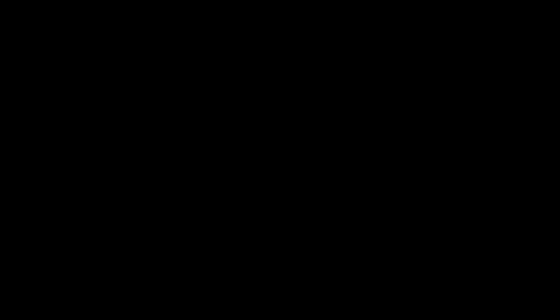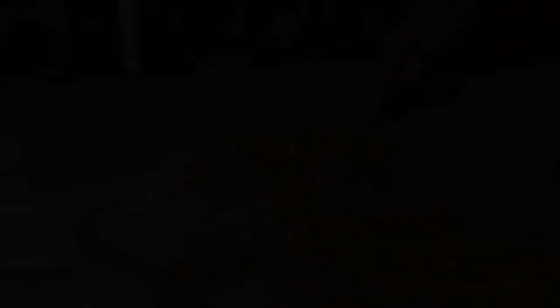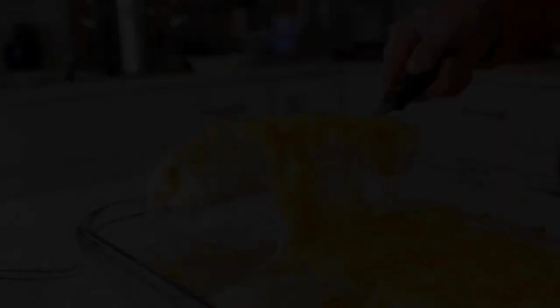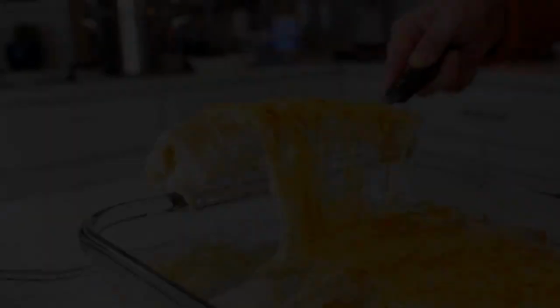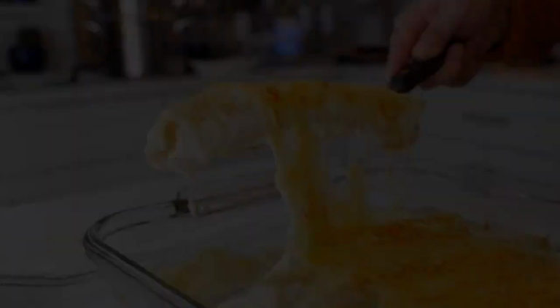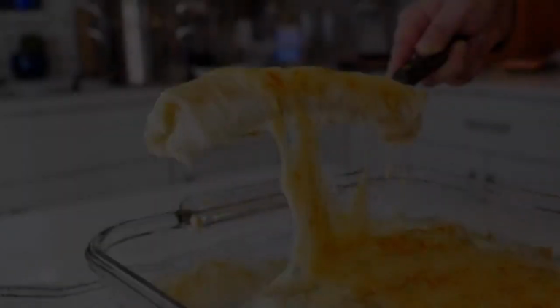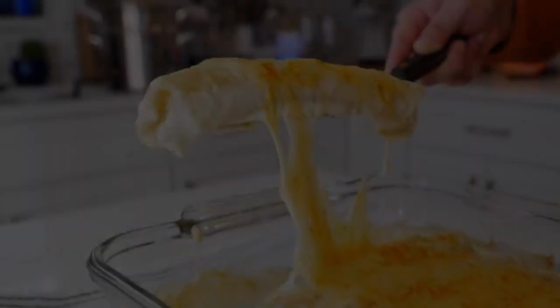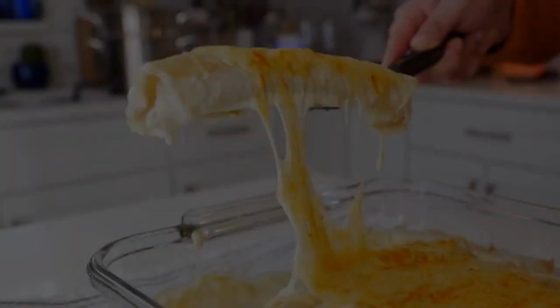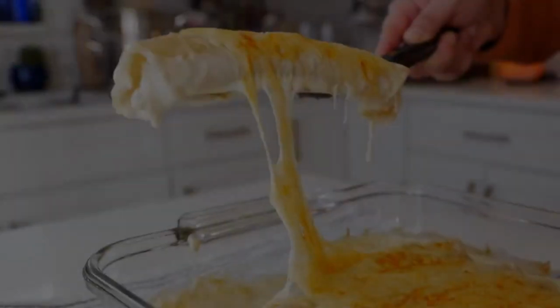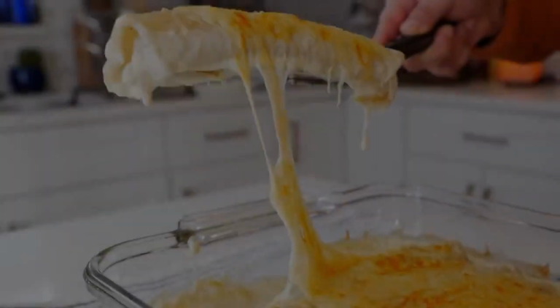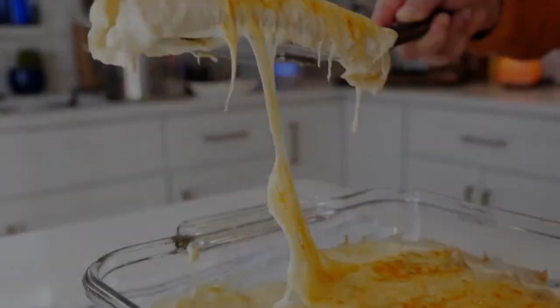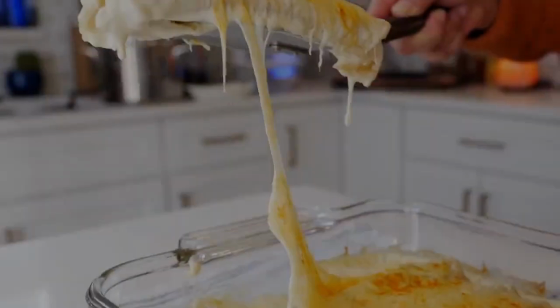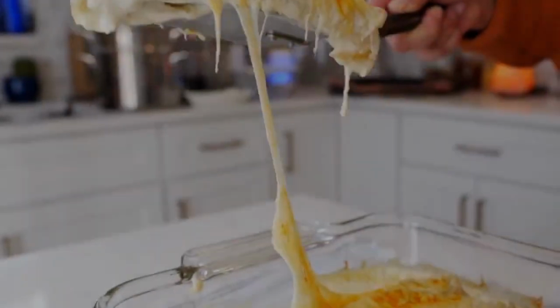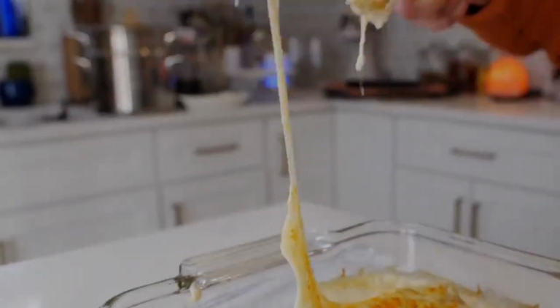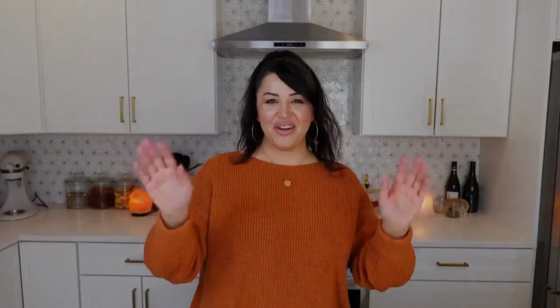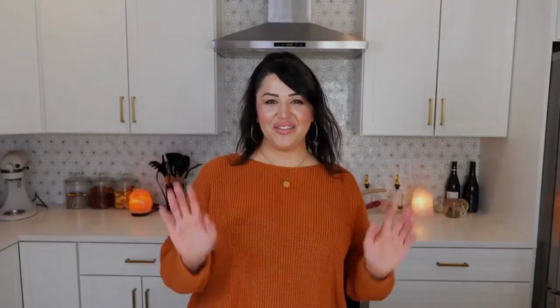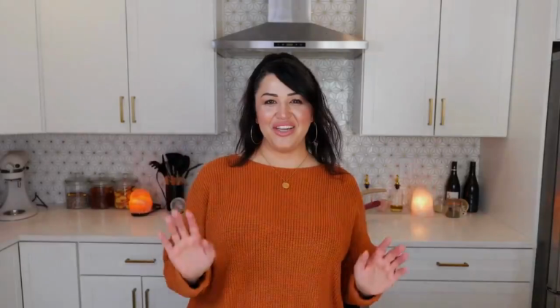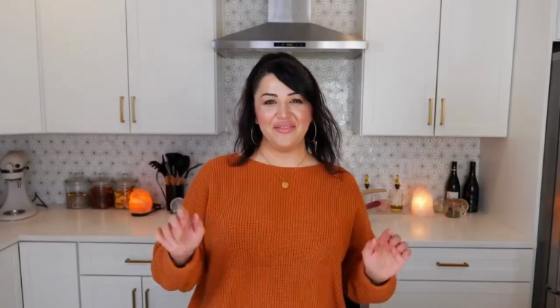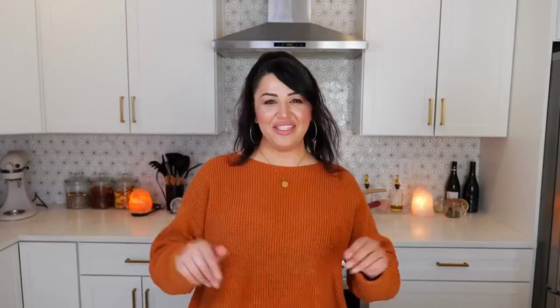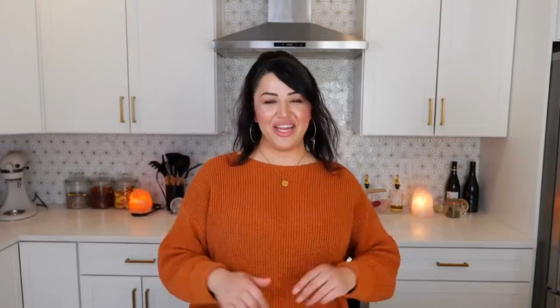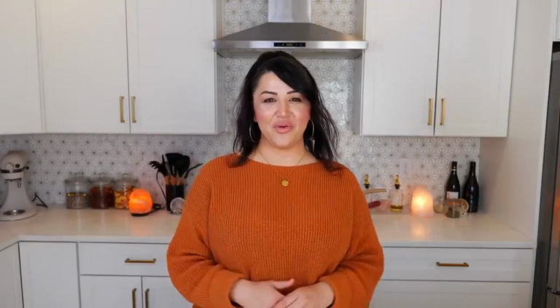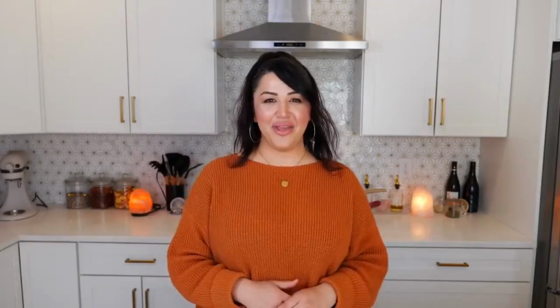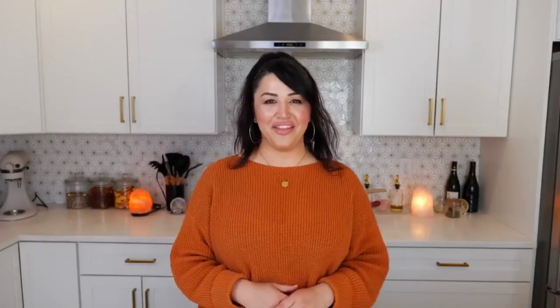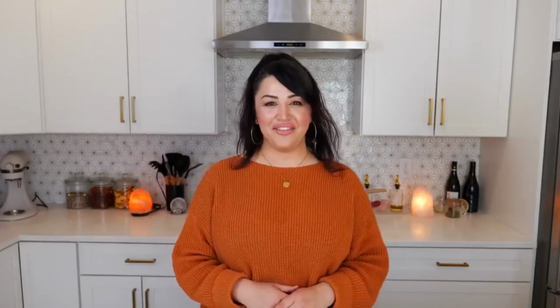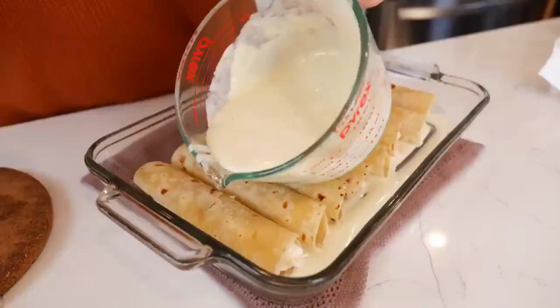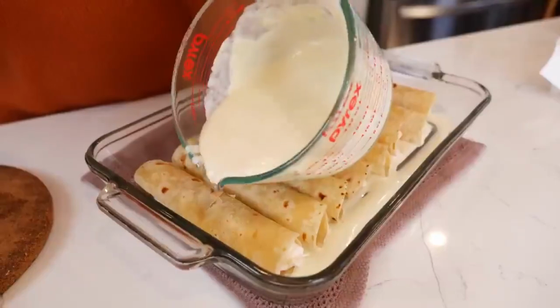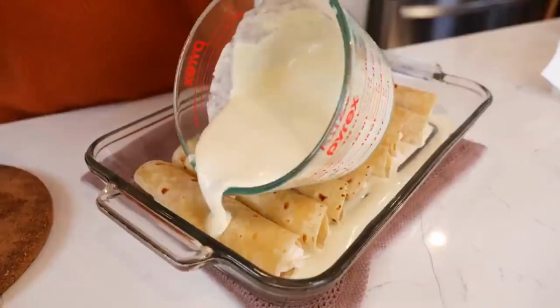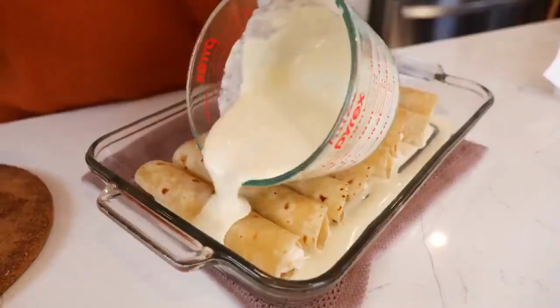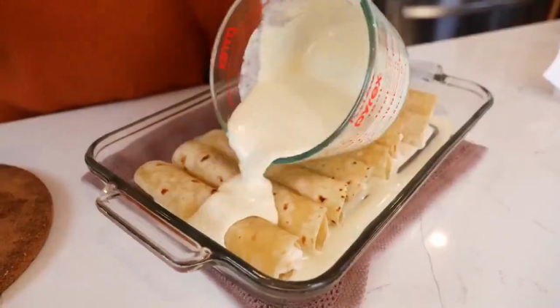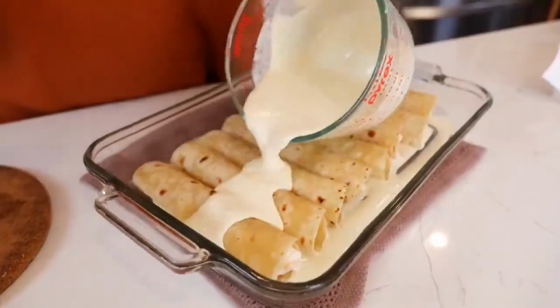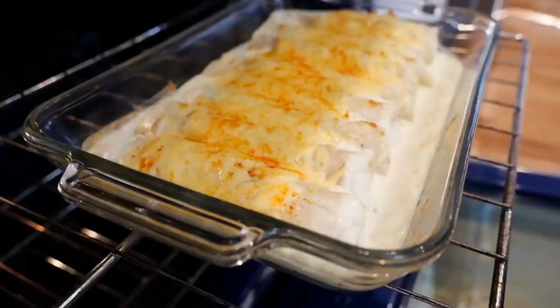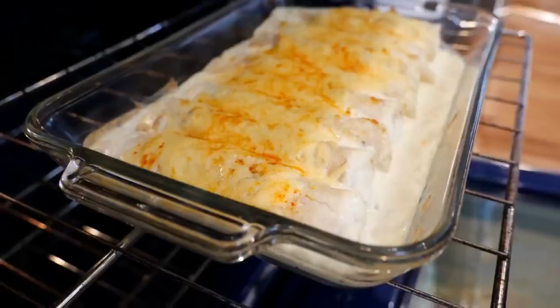Hello and welcome back to Views on the Road. I'm your host Steph and today we're making the famous Chi-Chi's enchiladas.